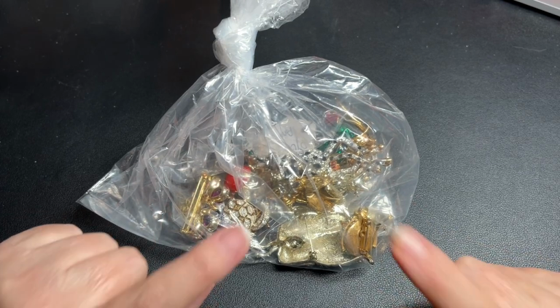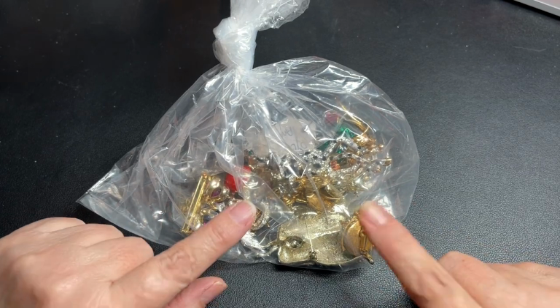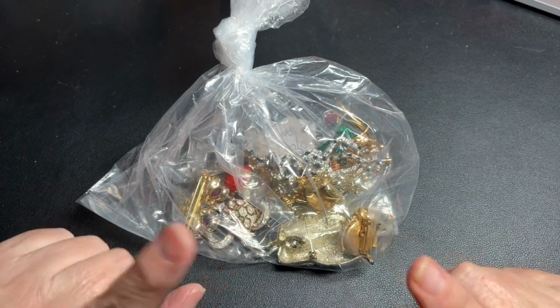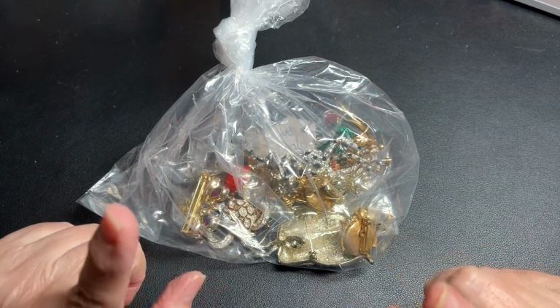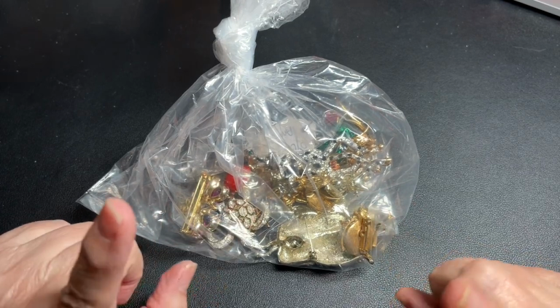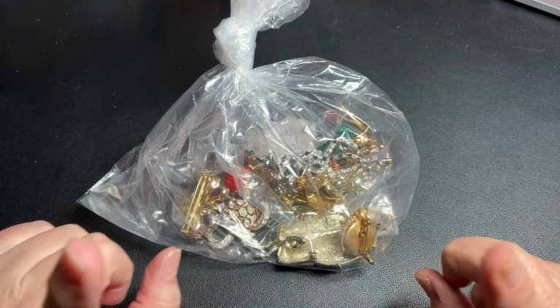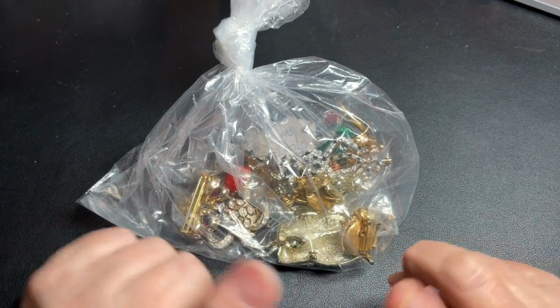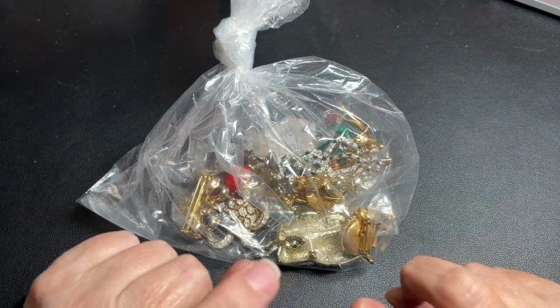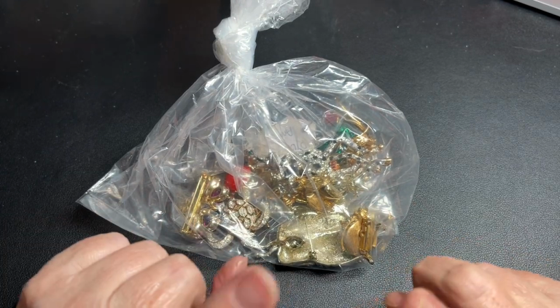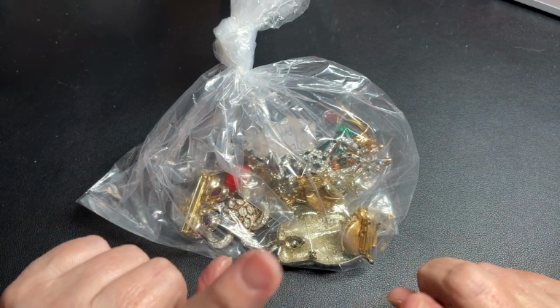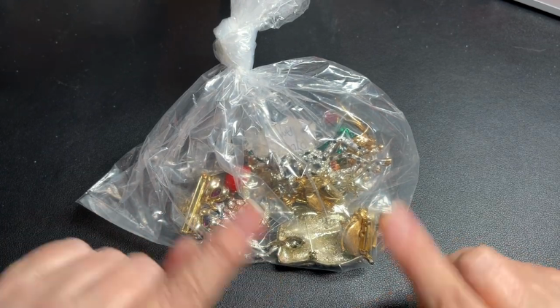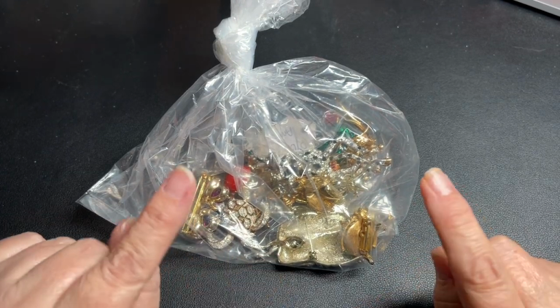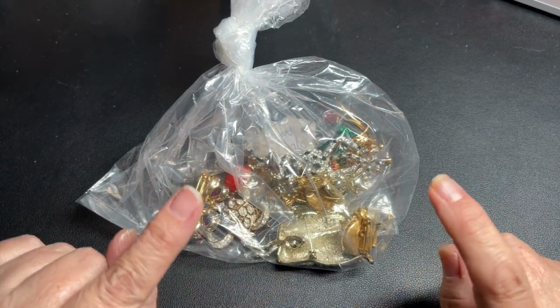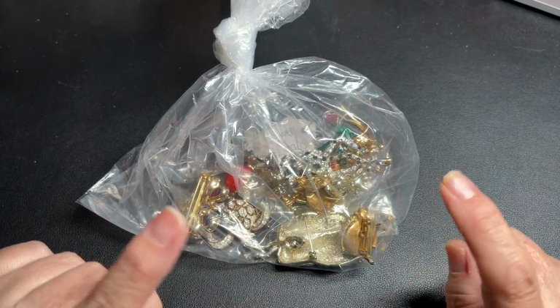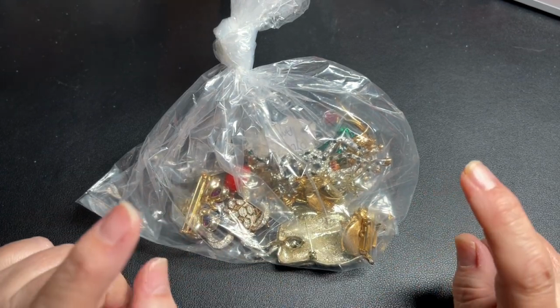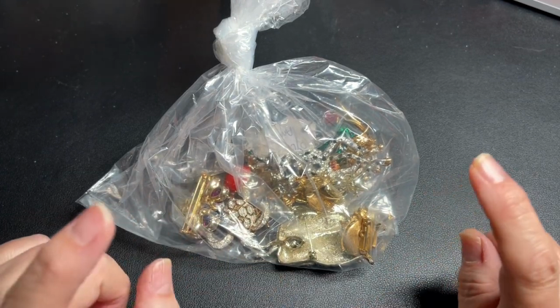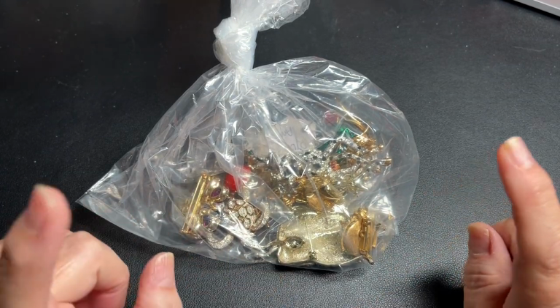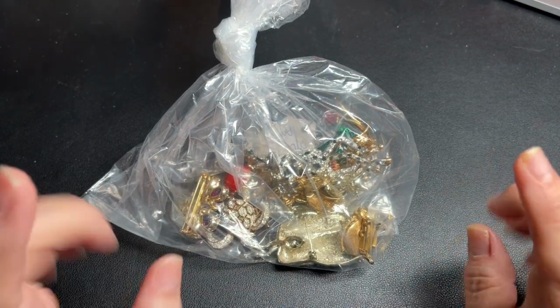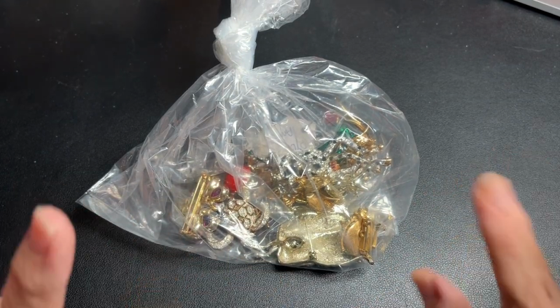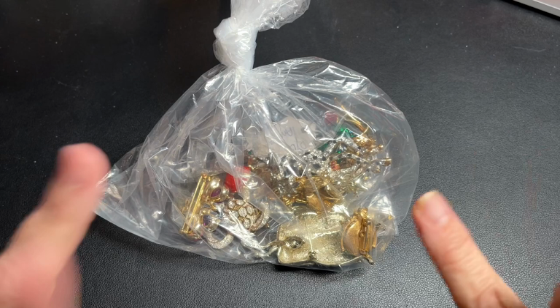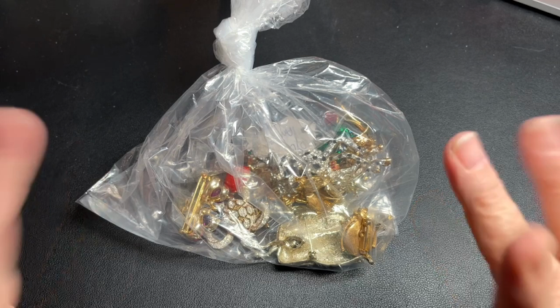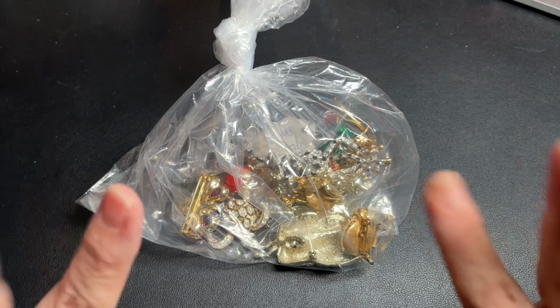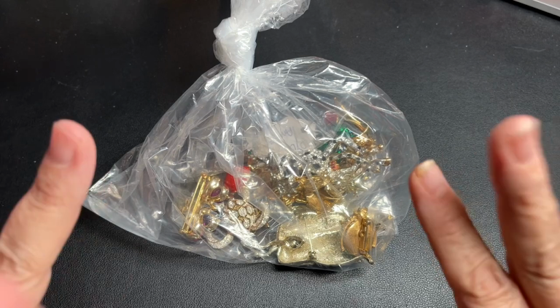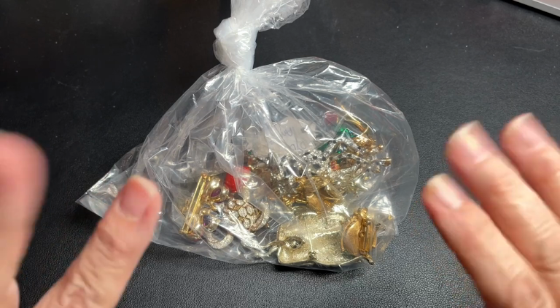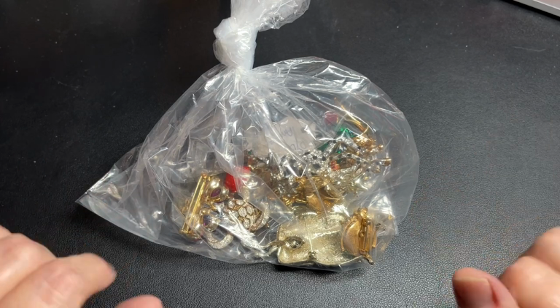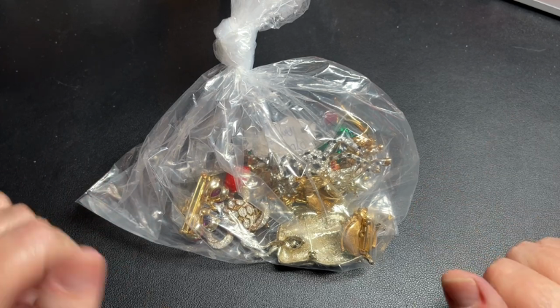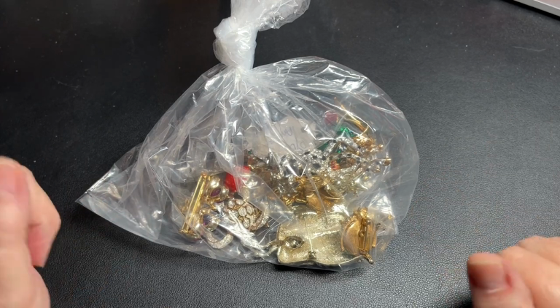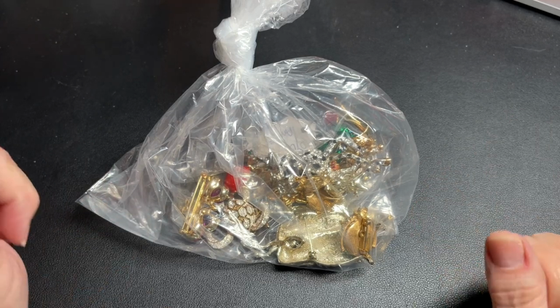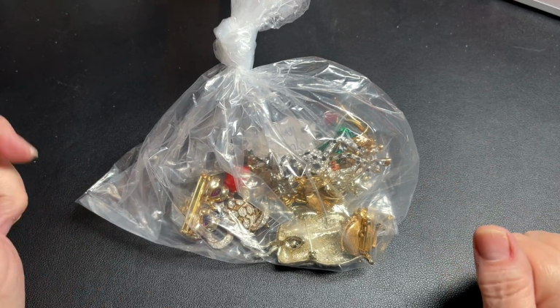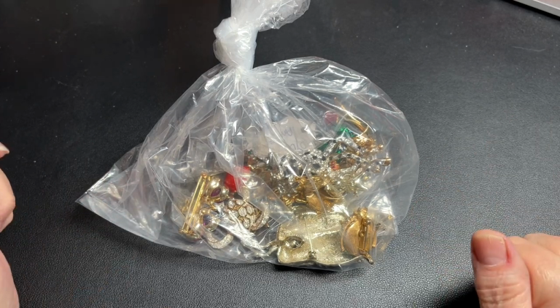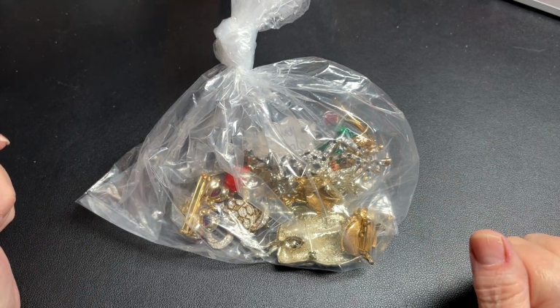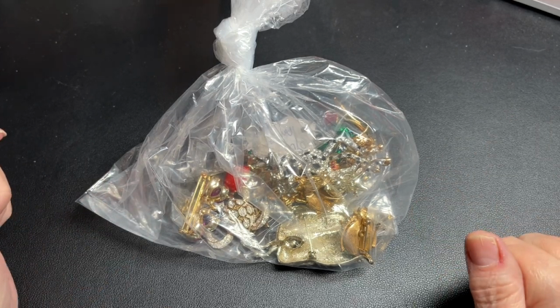These are critter pins. Who doesn't love a critter pin?